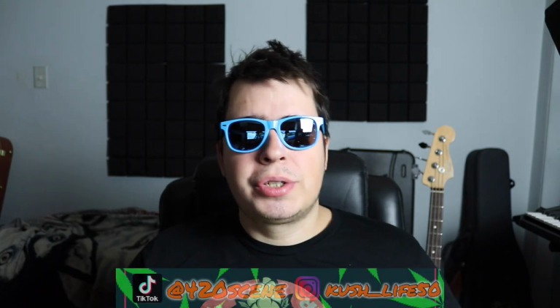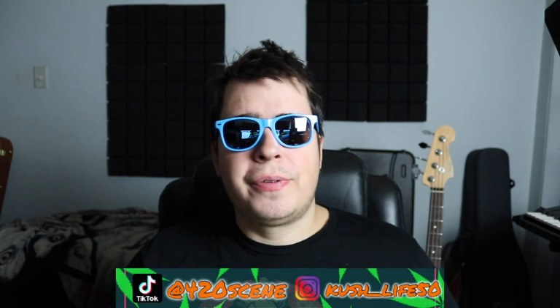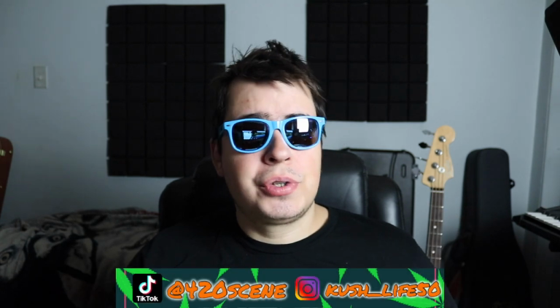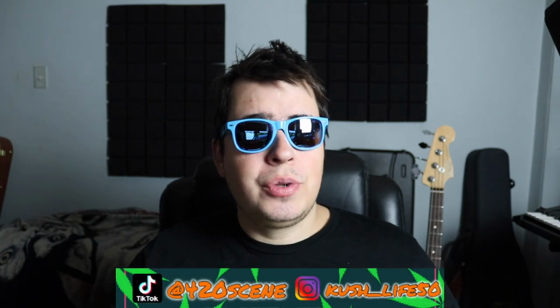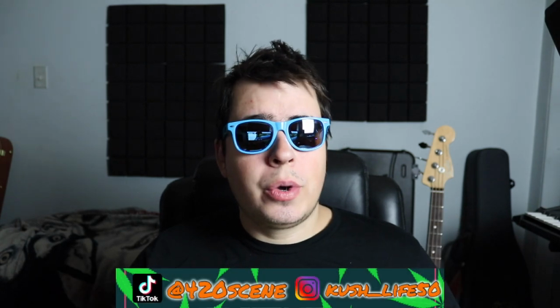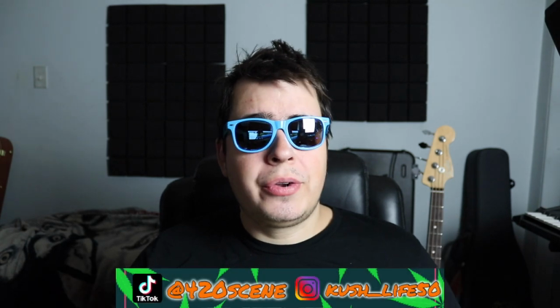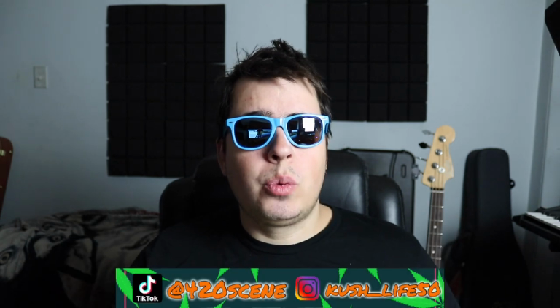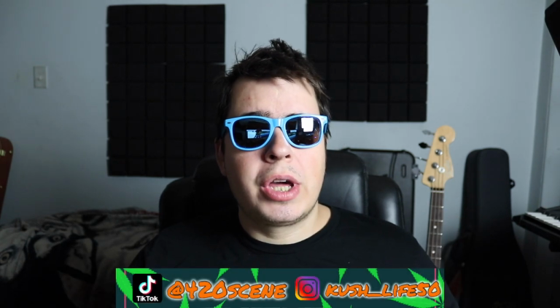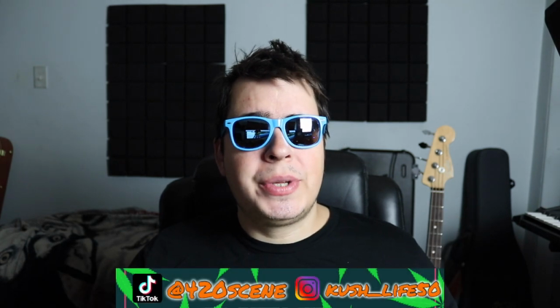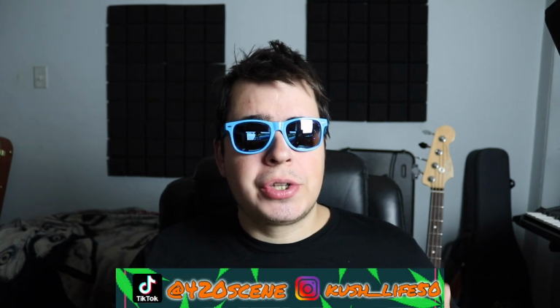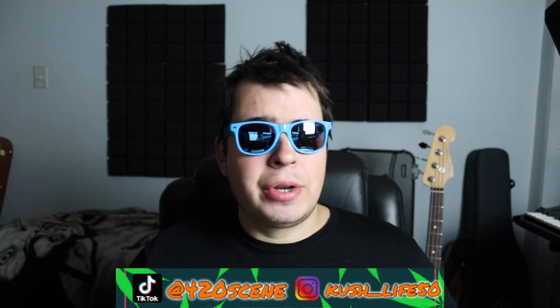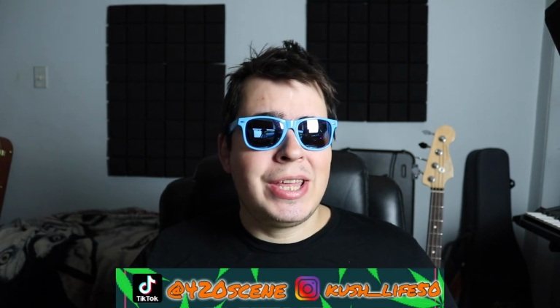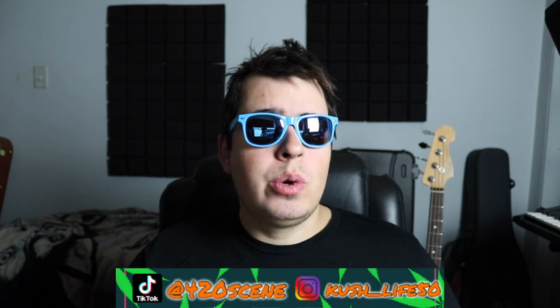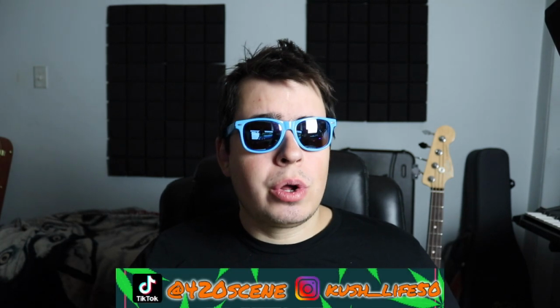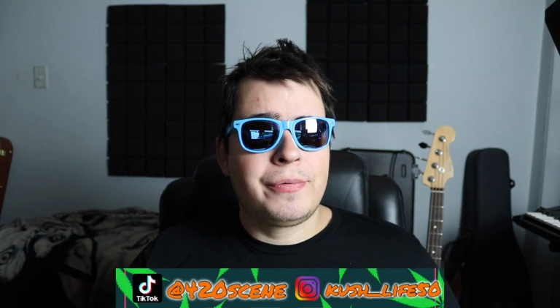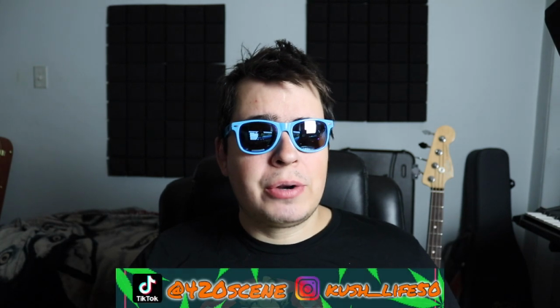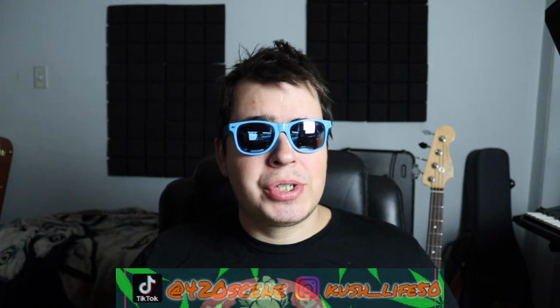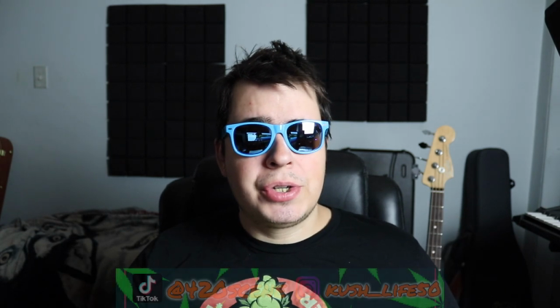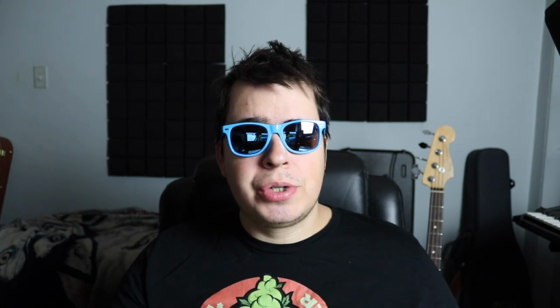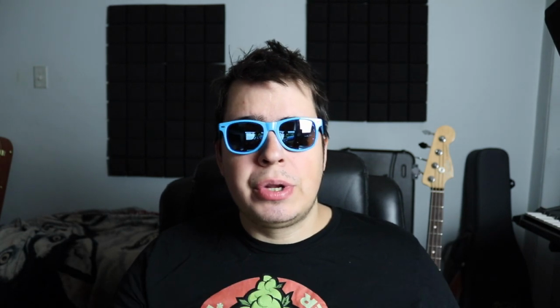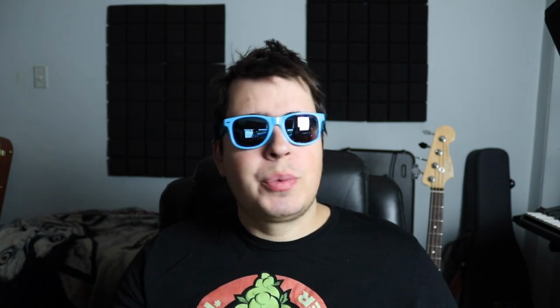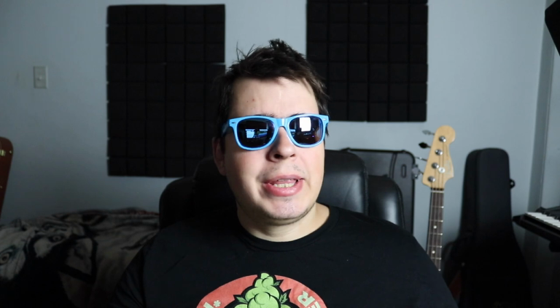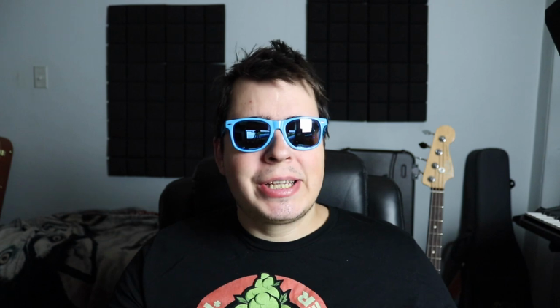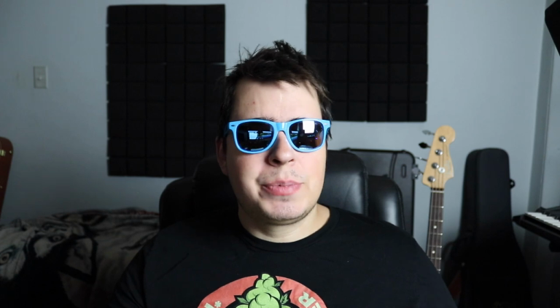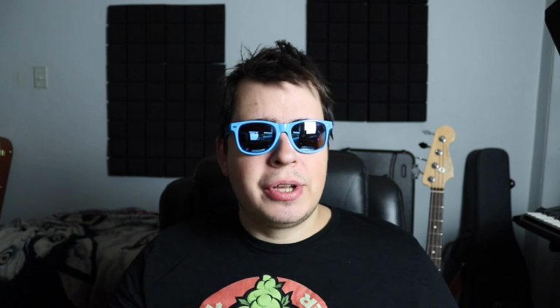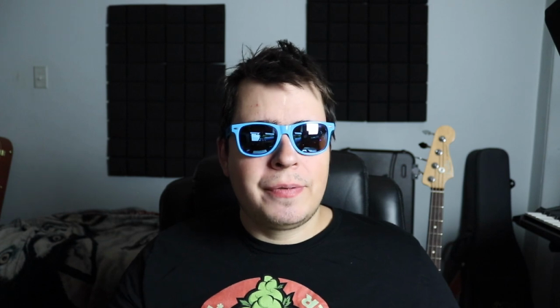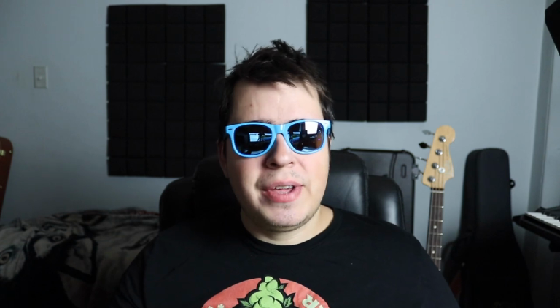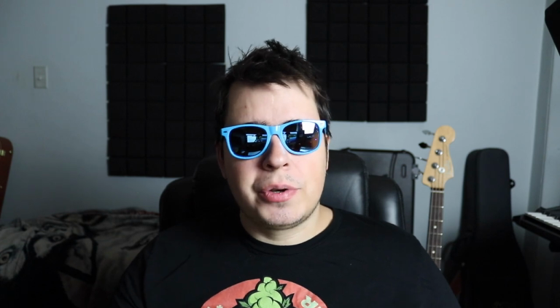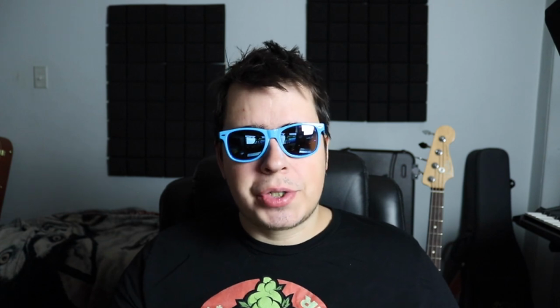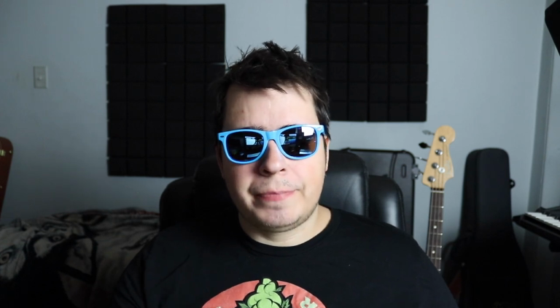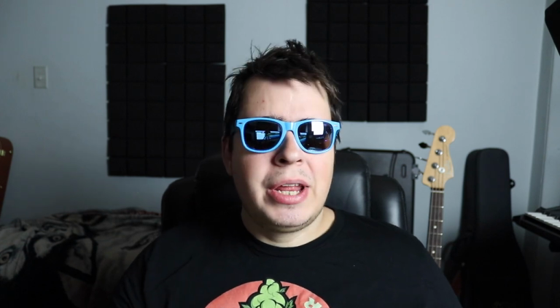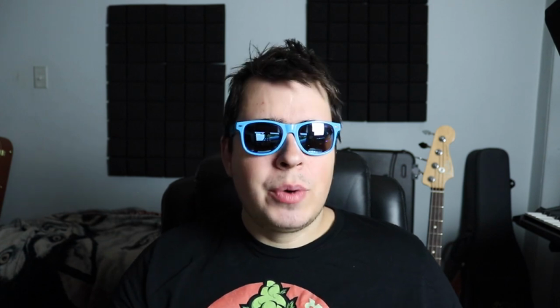Also, for those of you wondering, we're going to be starting a new autoflower series soon — just waiting to get some stuff from VivoSun. But anyway...